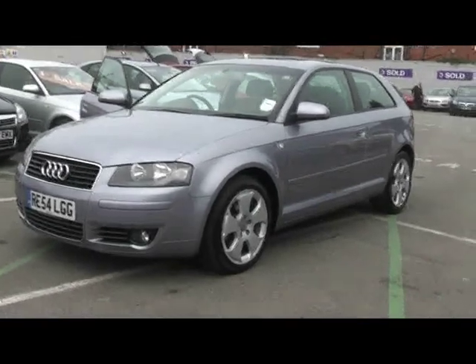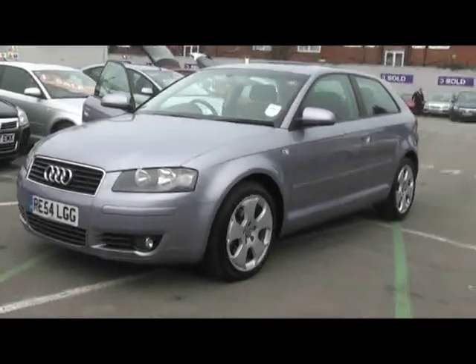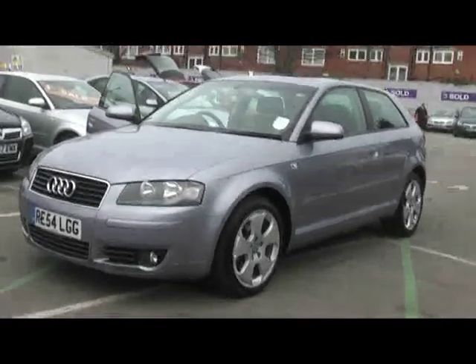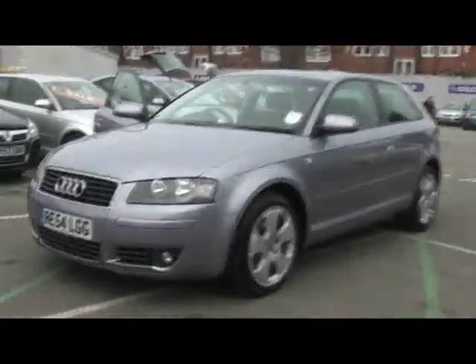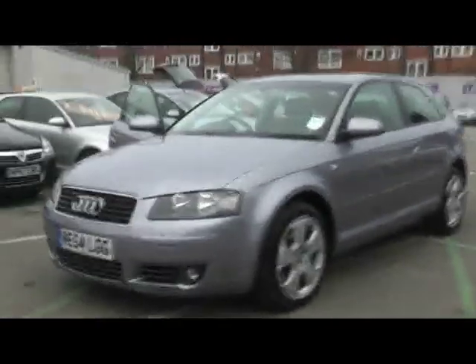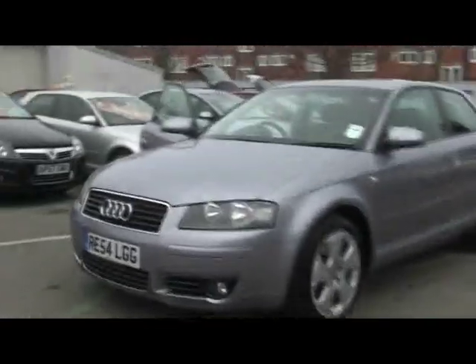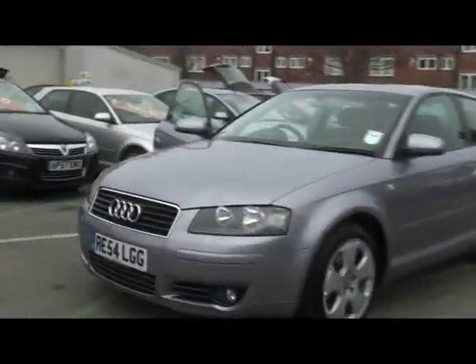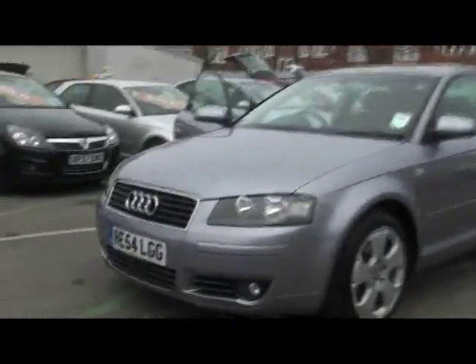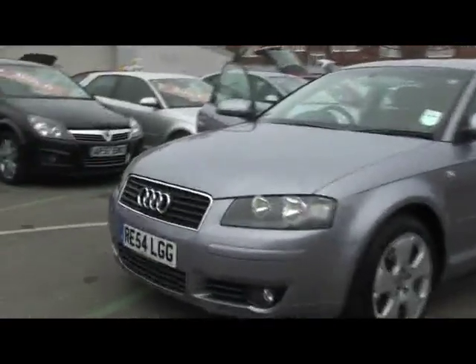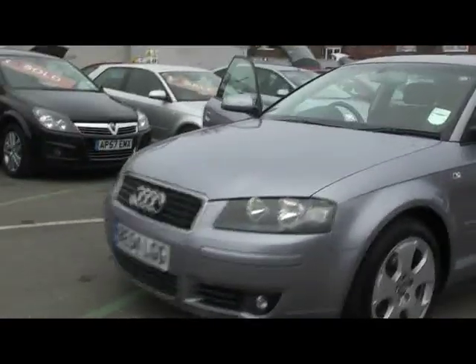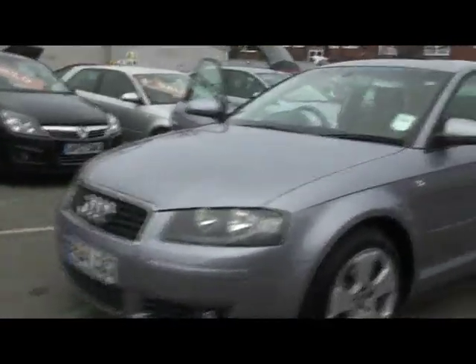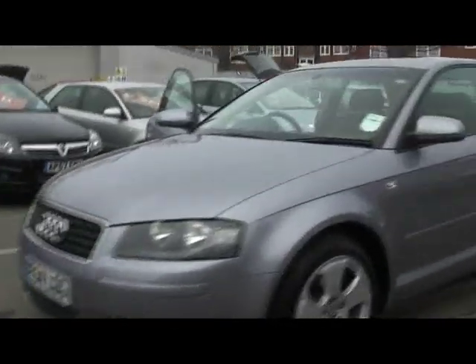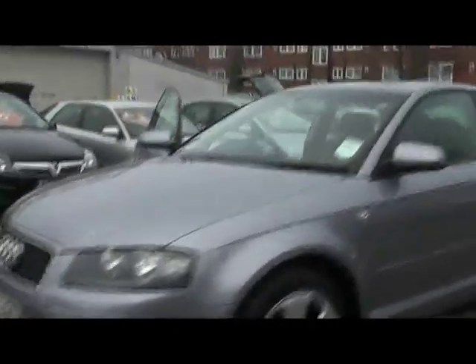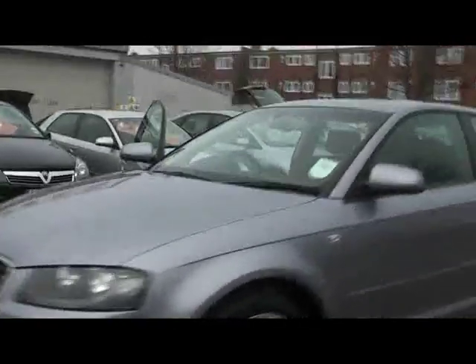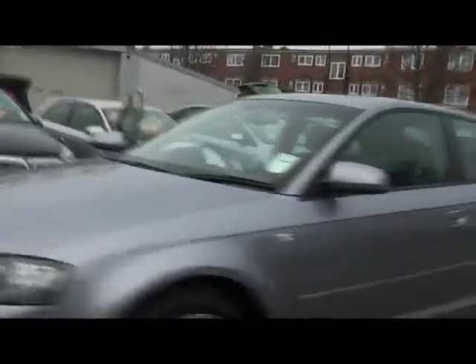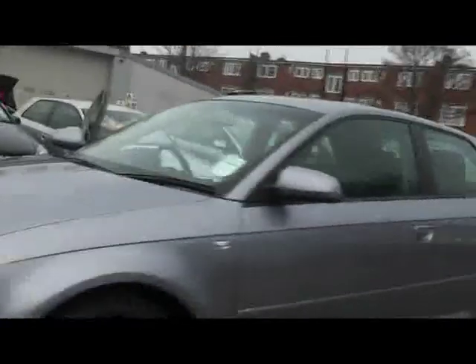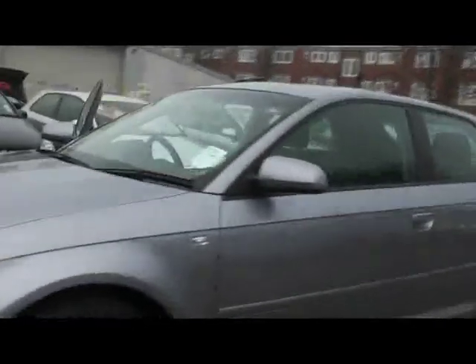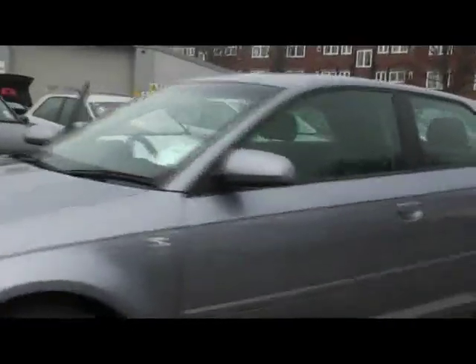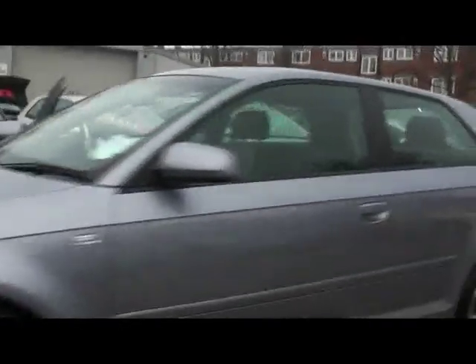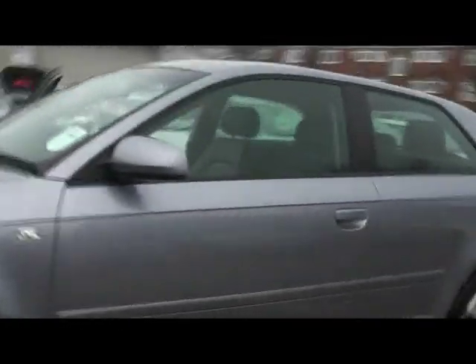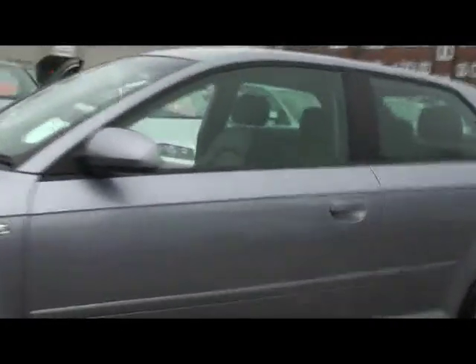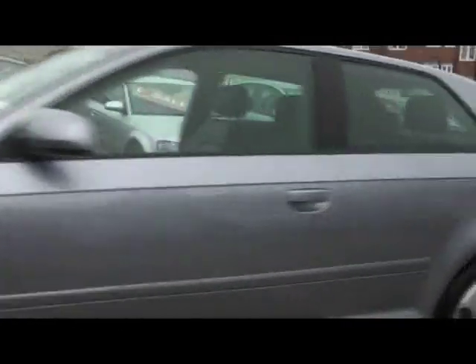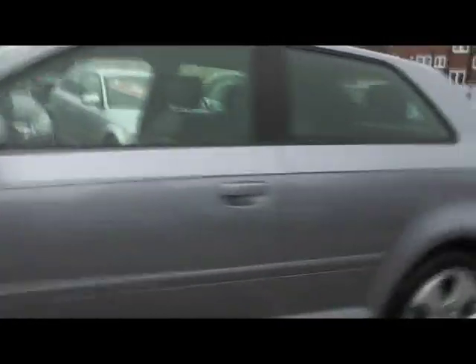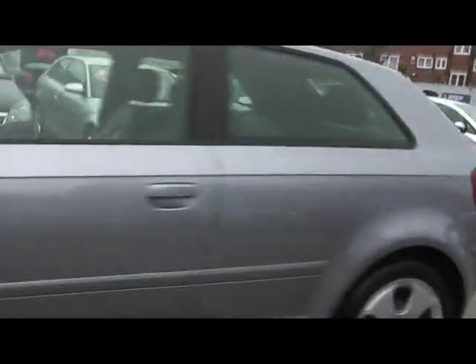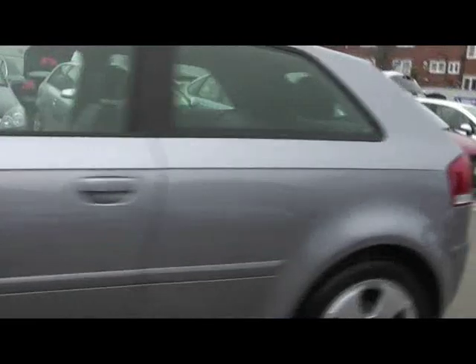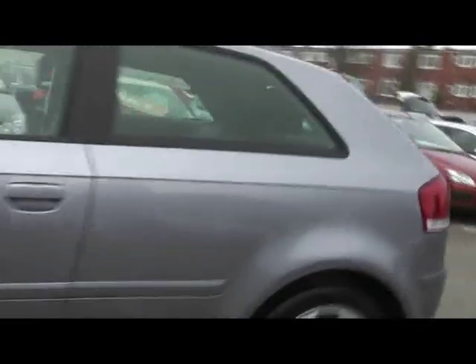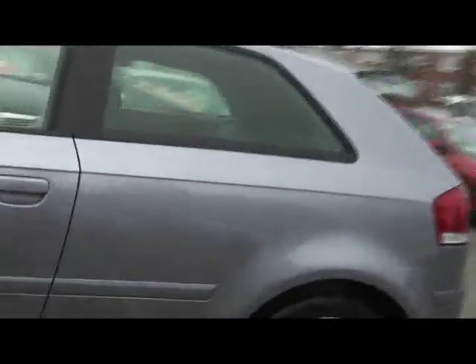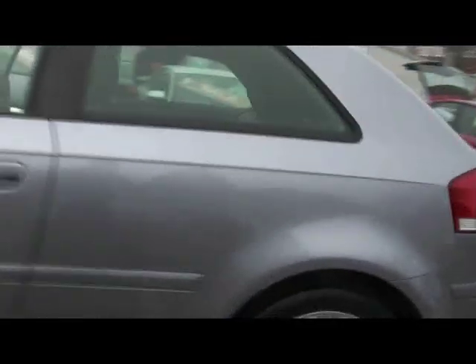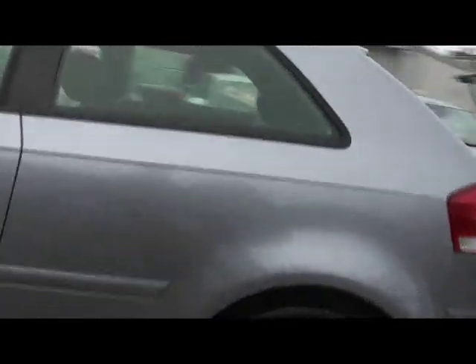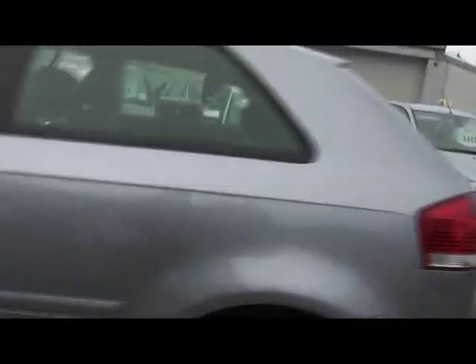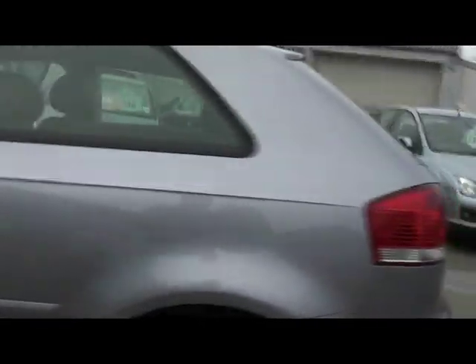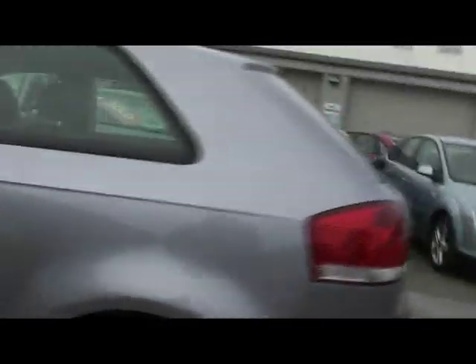Welcome to Imperial Cars. This is a 2004 Audi A3, 2 litre petrol. I'll take you for a quick tour around the car.